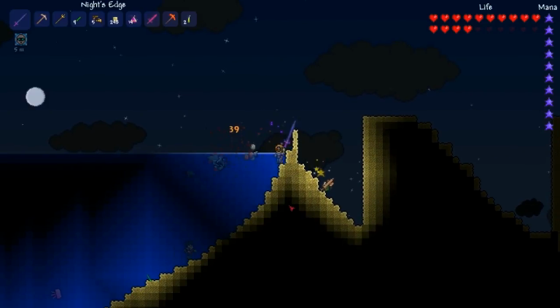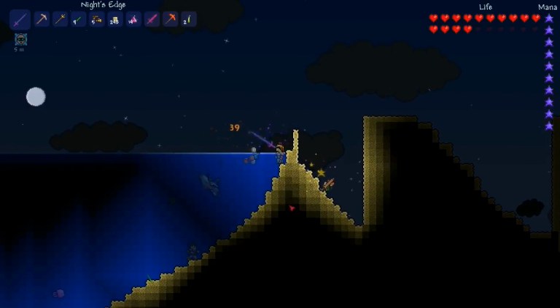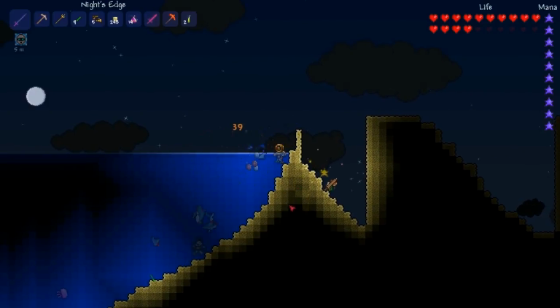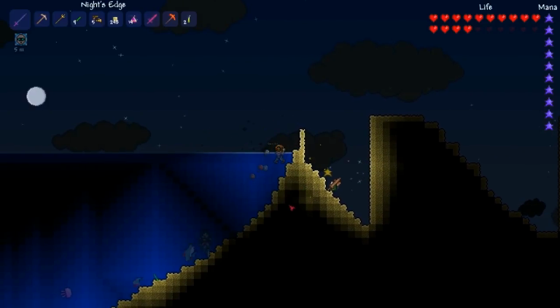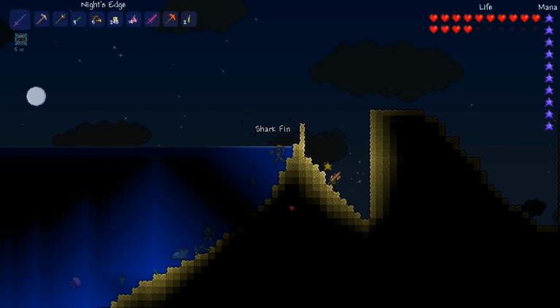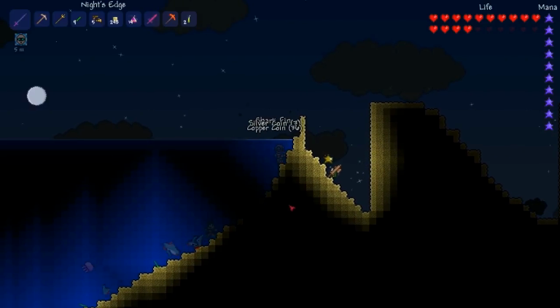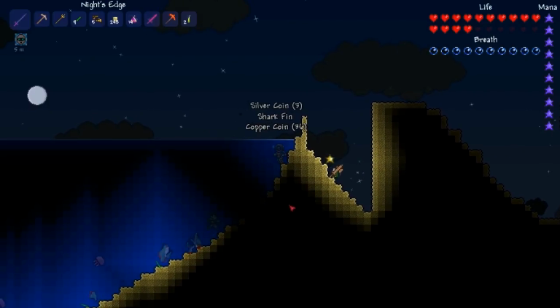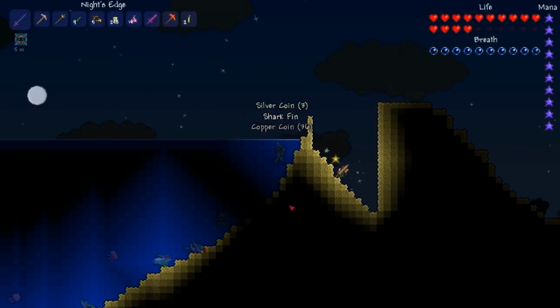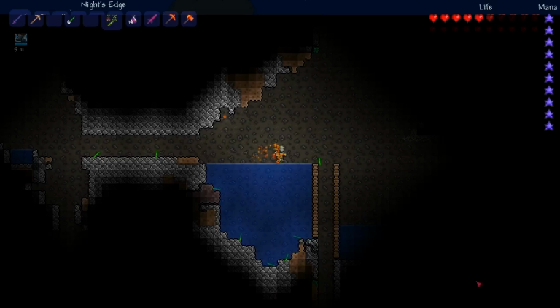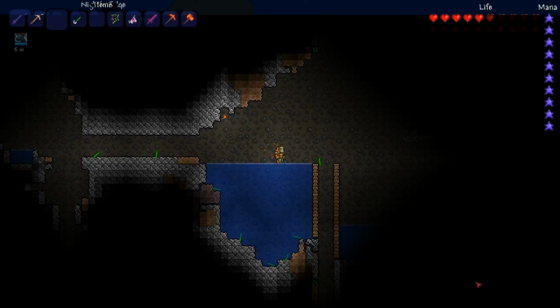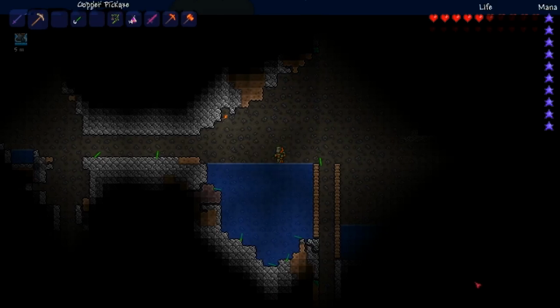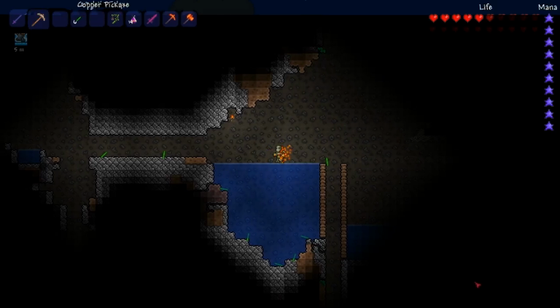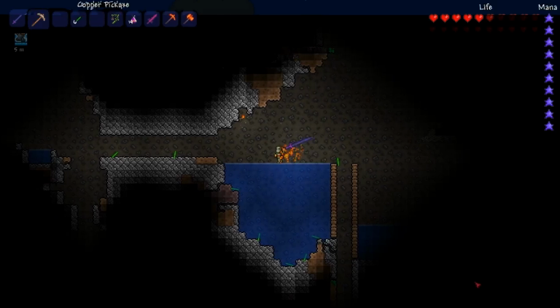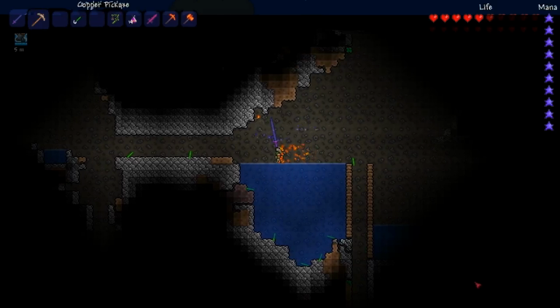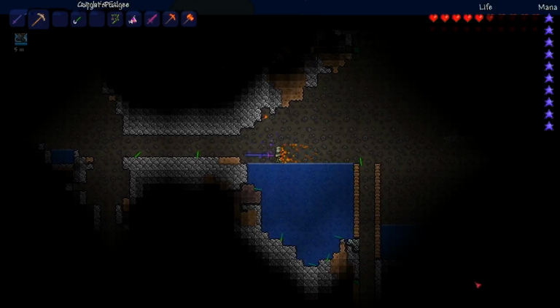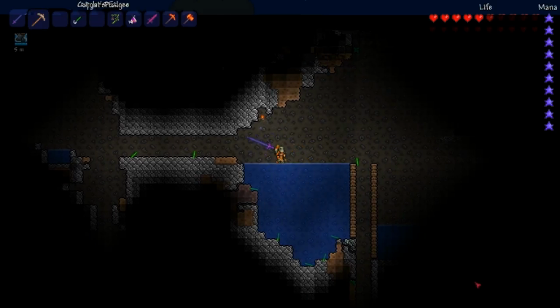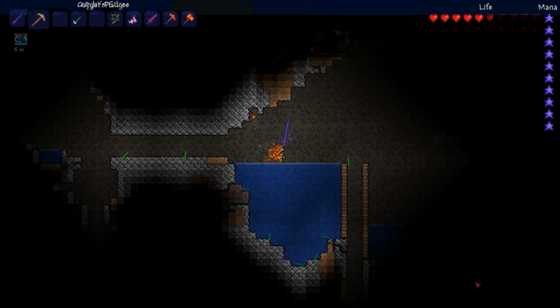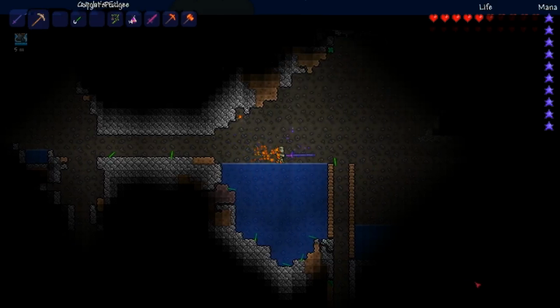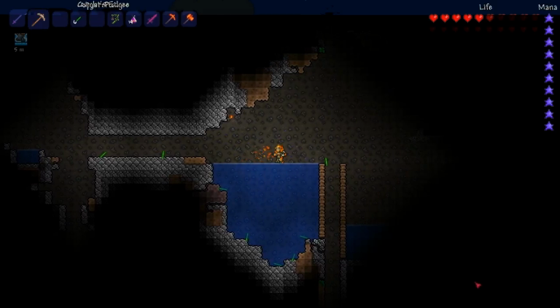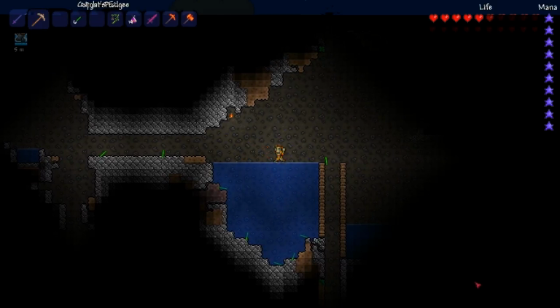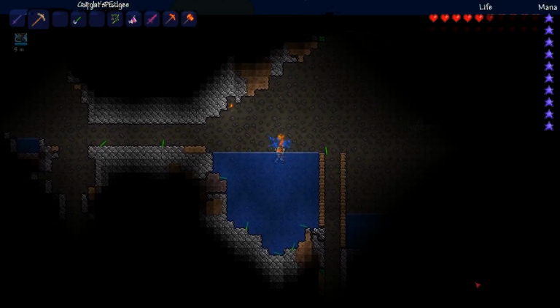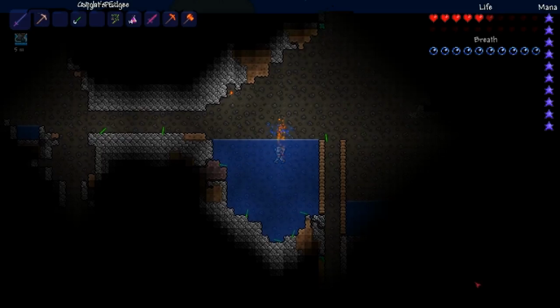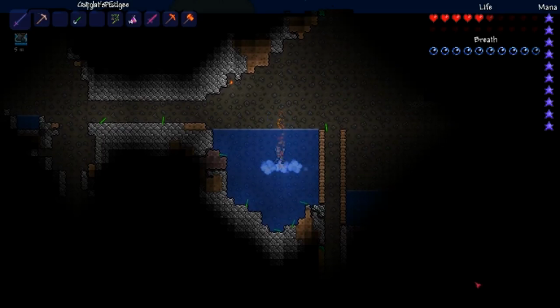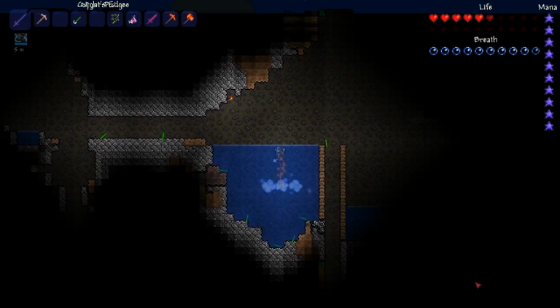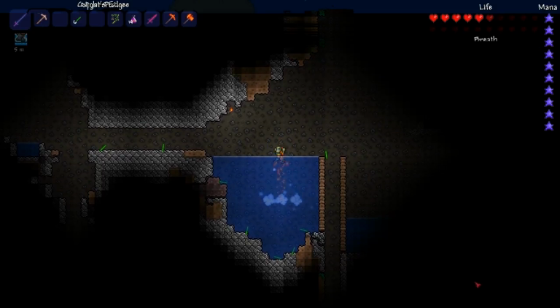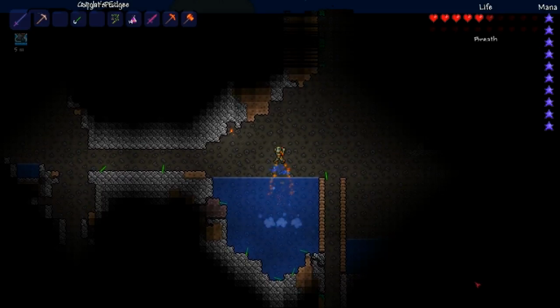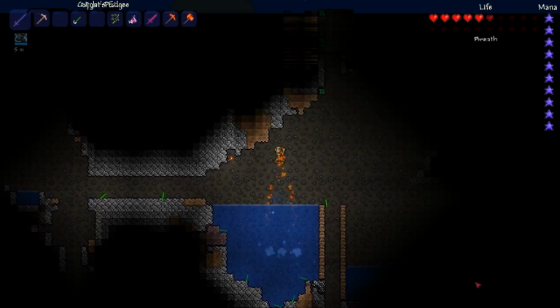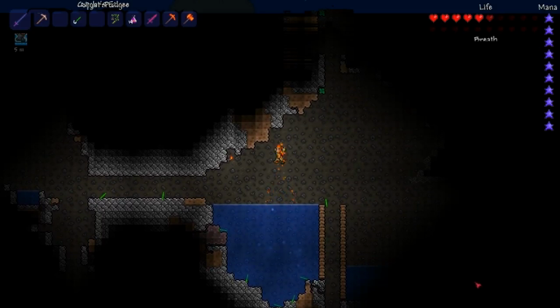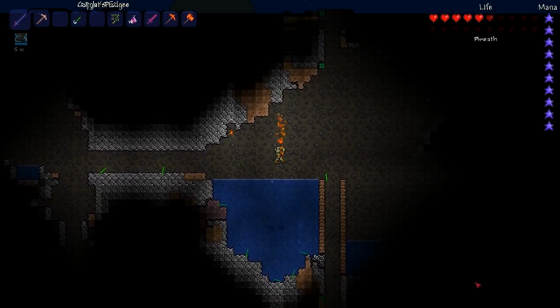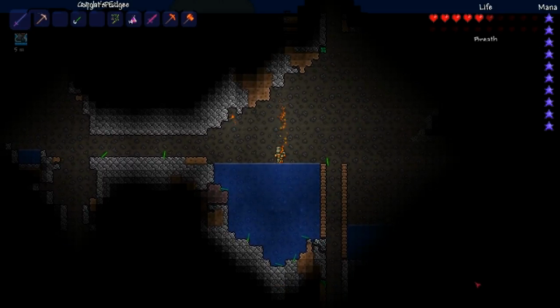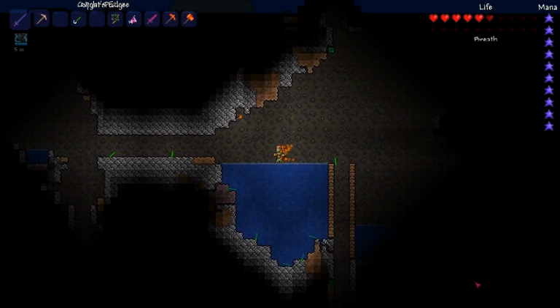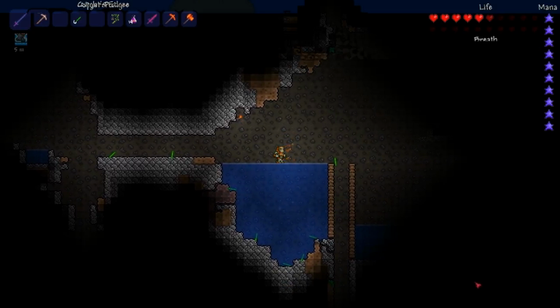The Water Walking Potion allows you to walk on water or lava for 5 minutes, and you can go down into the water by pressing the down key at any time.